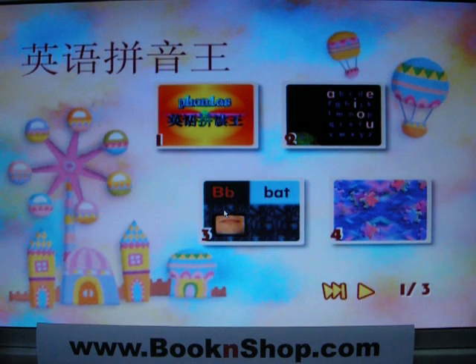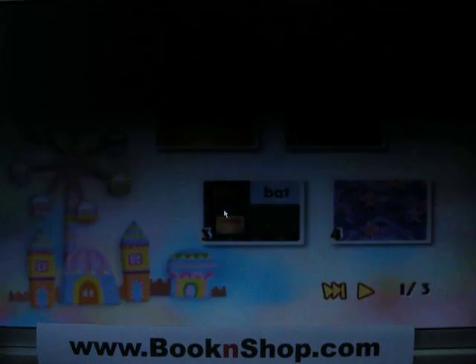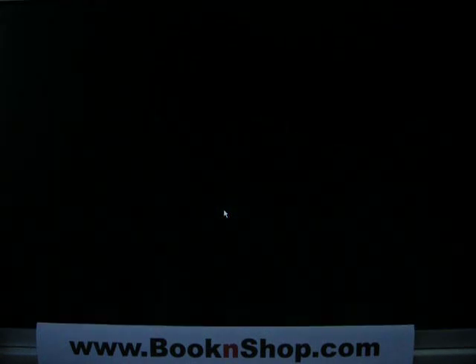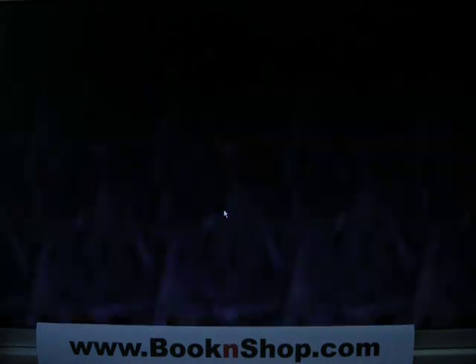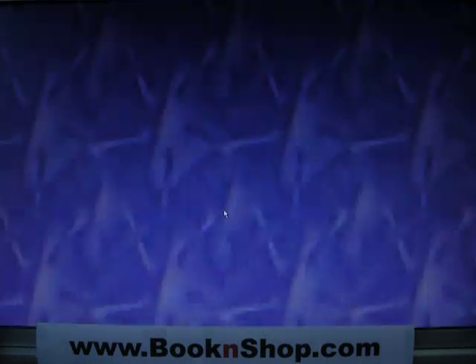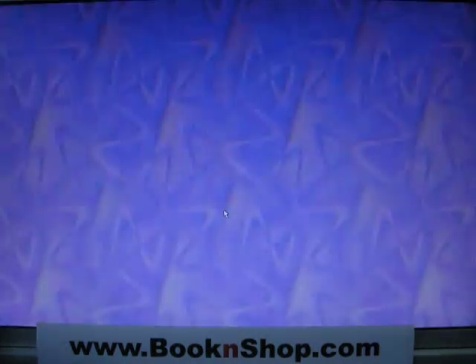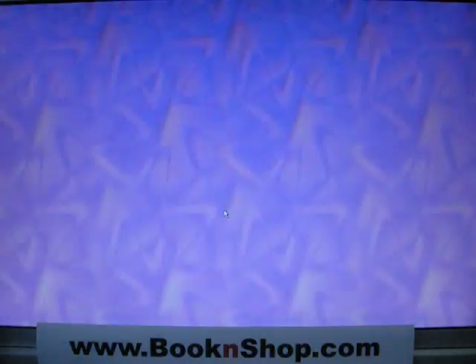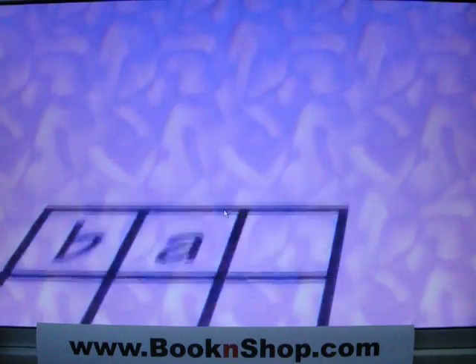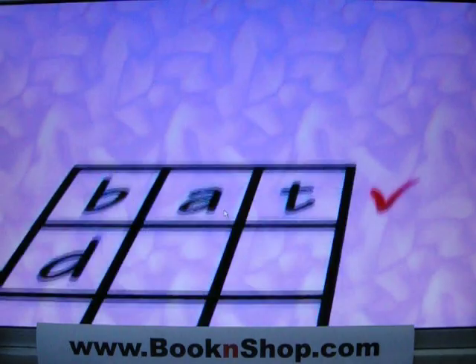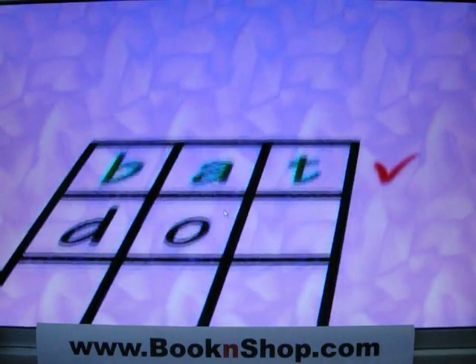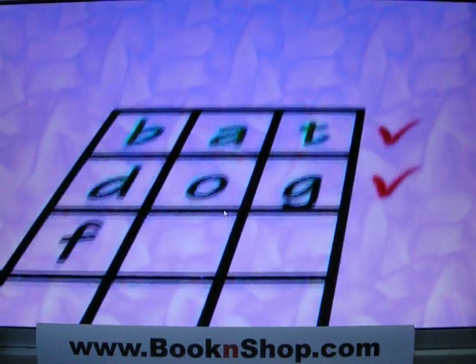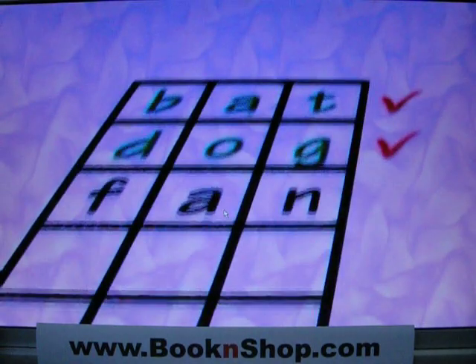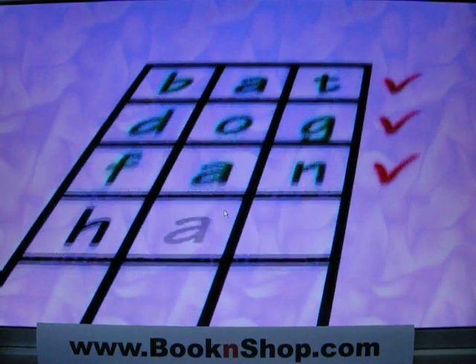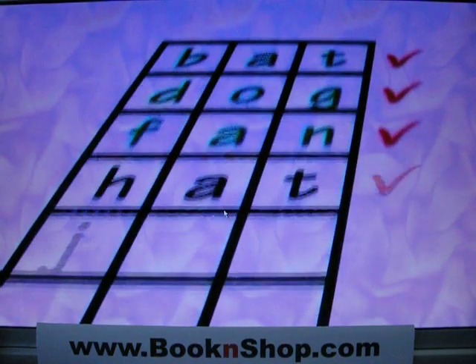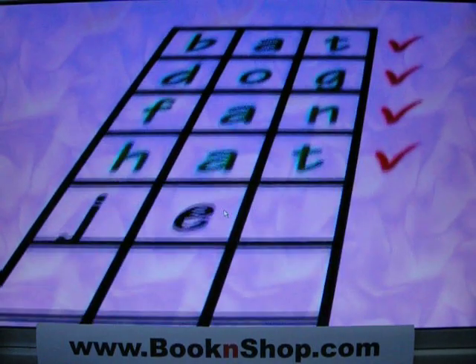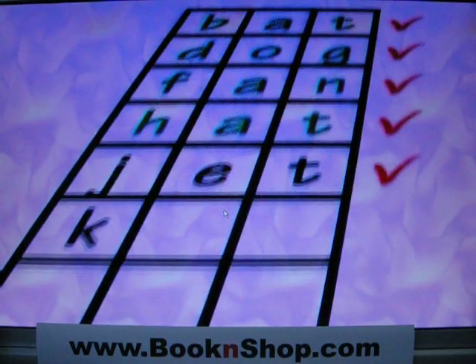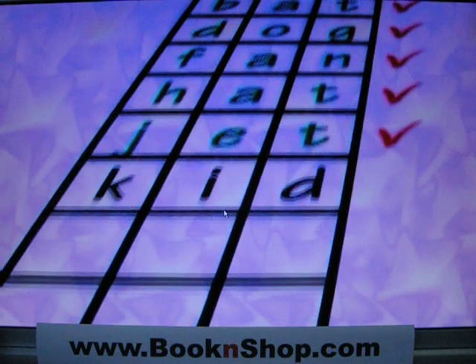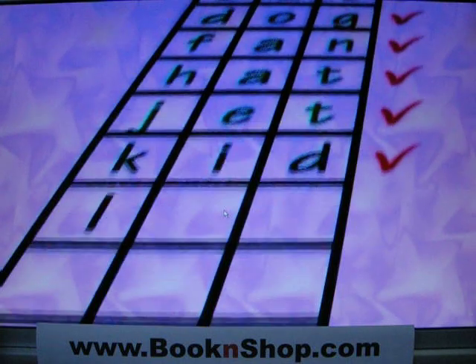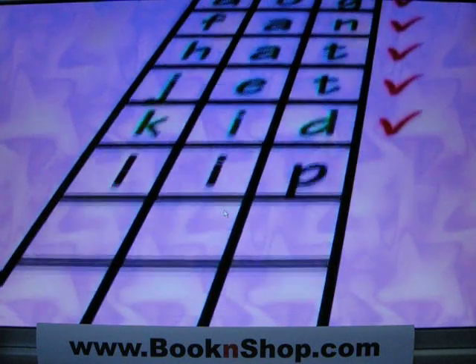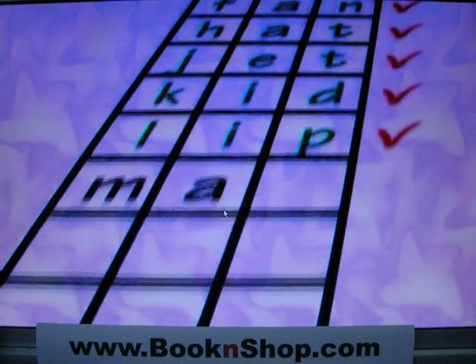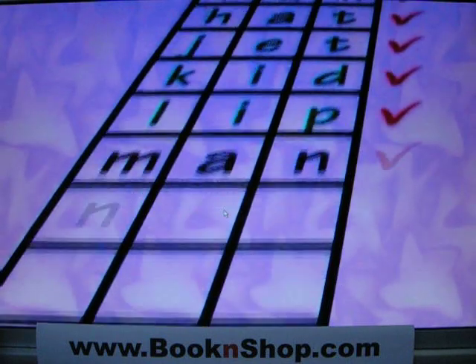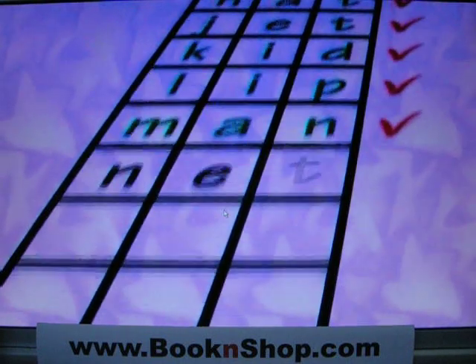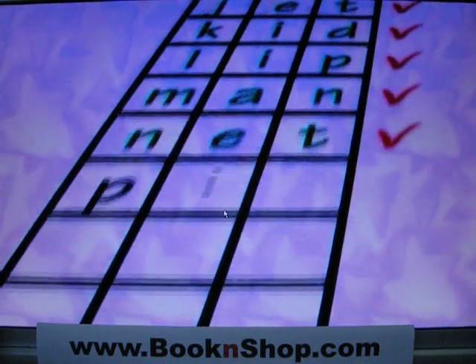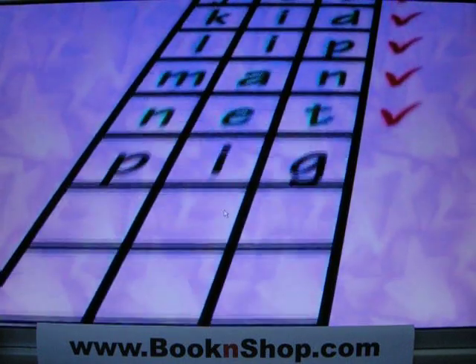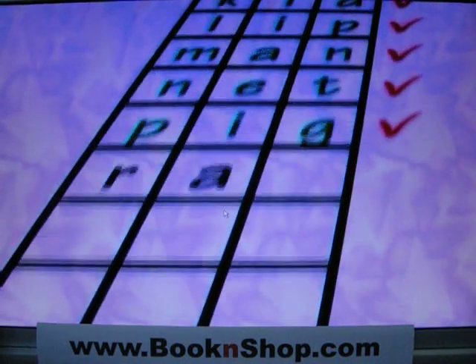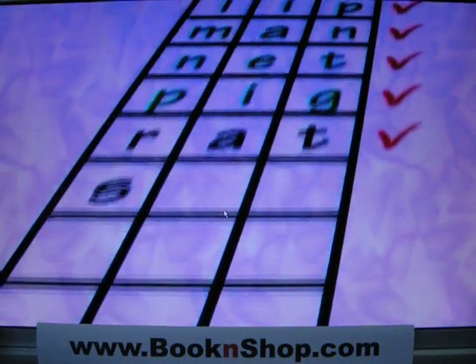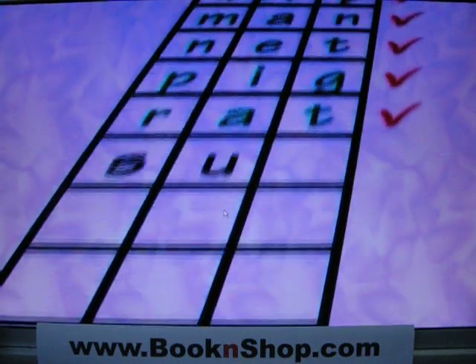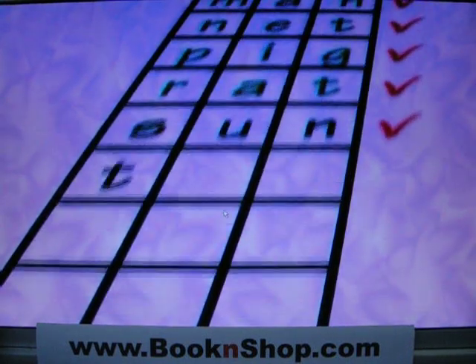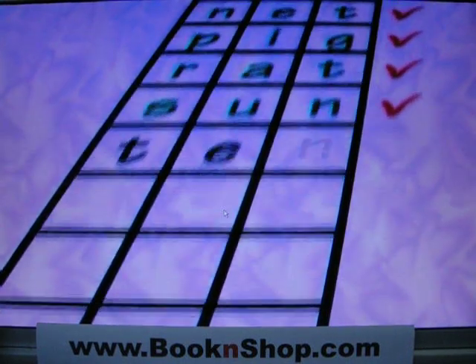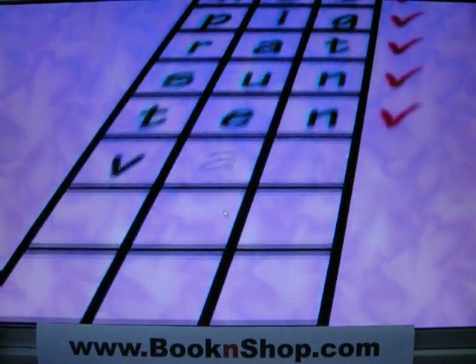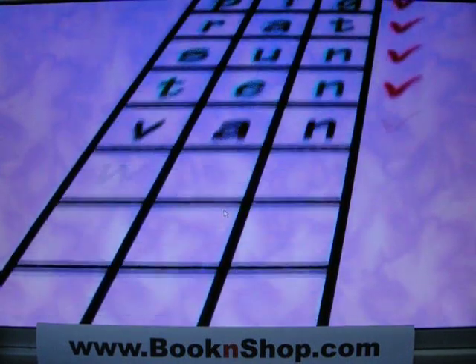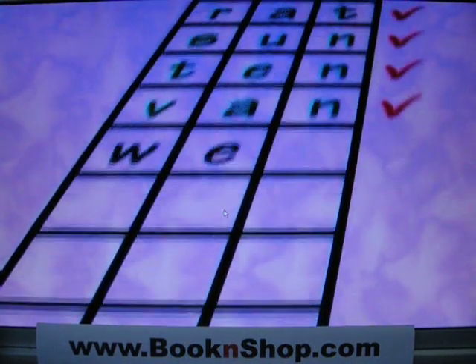Let's play a game. Try to make each sound and read each word before I do.